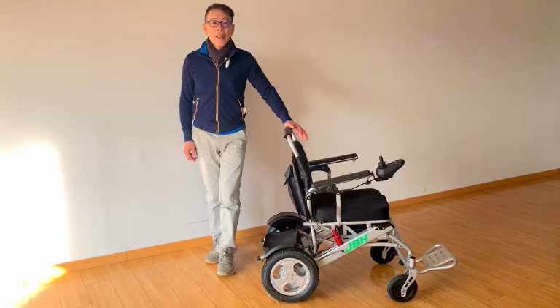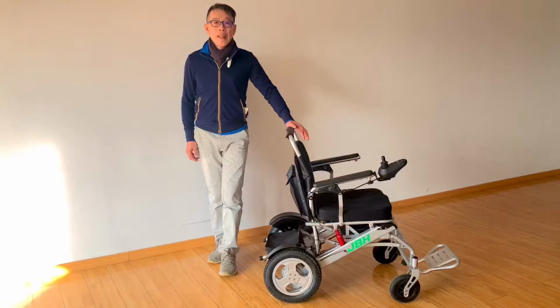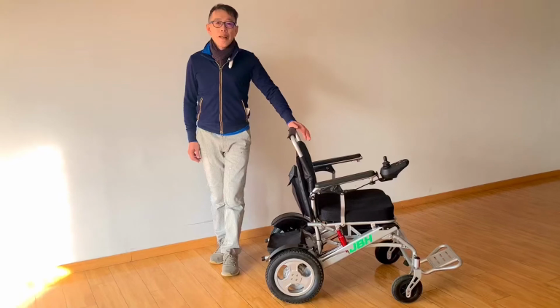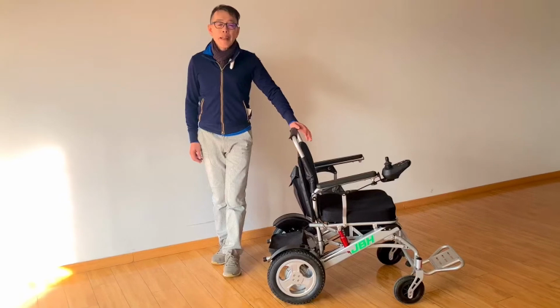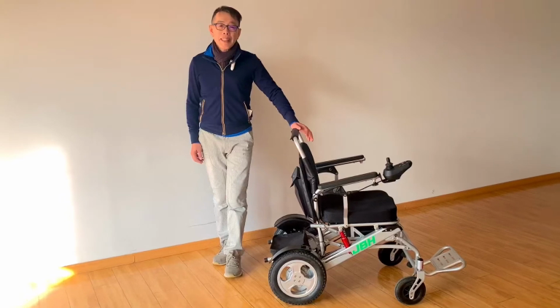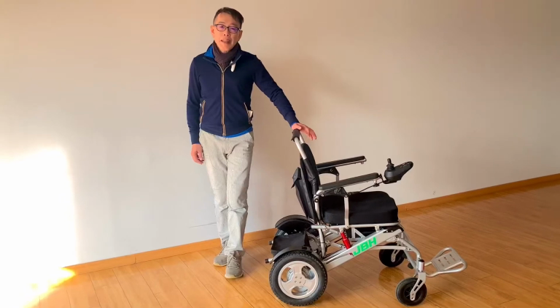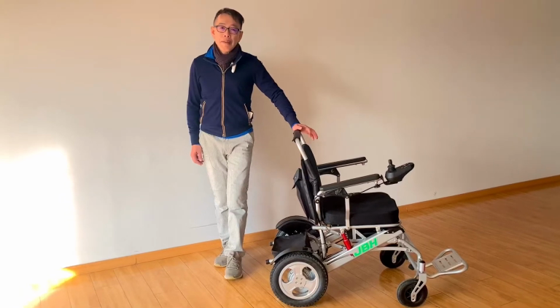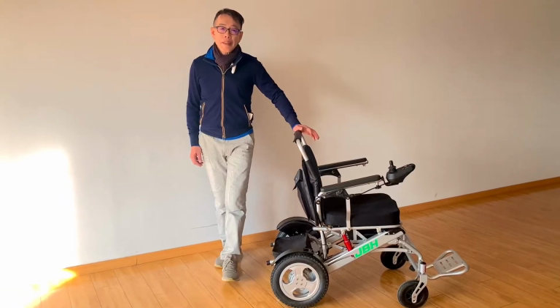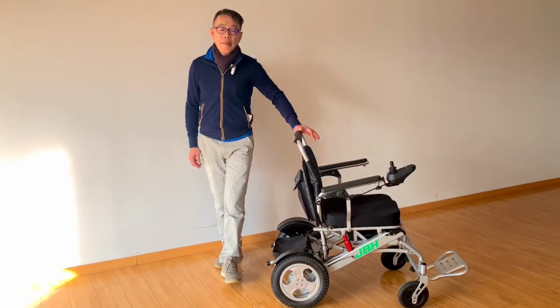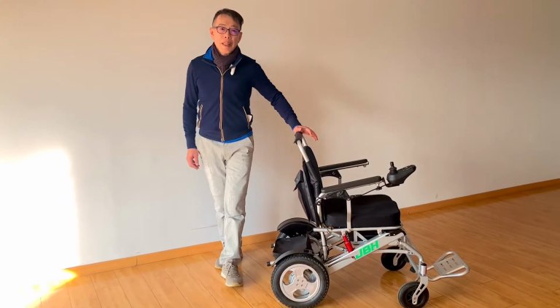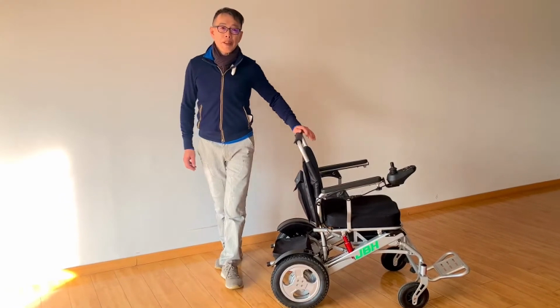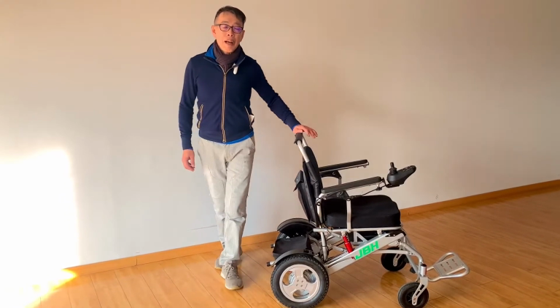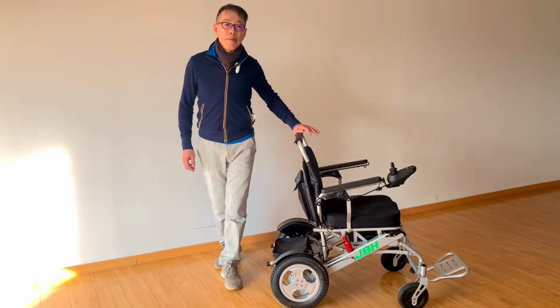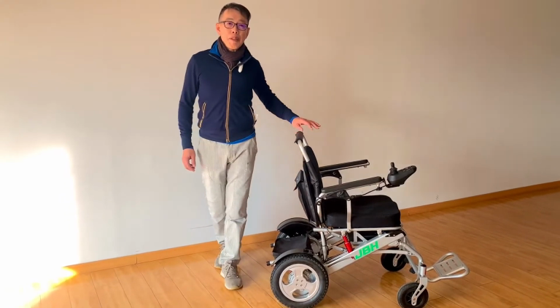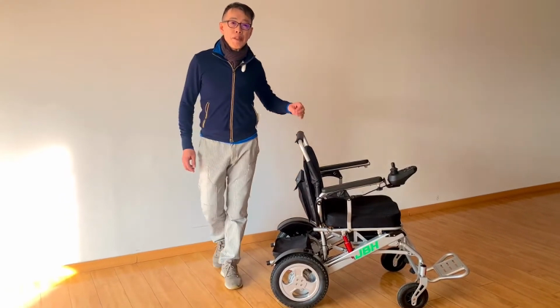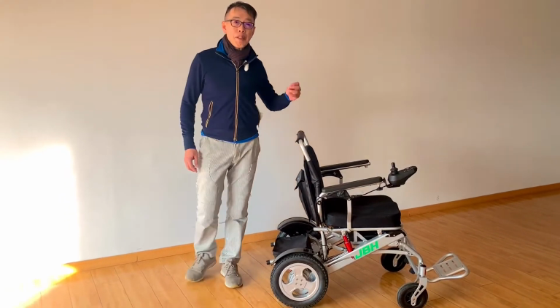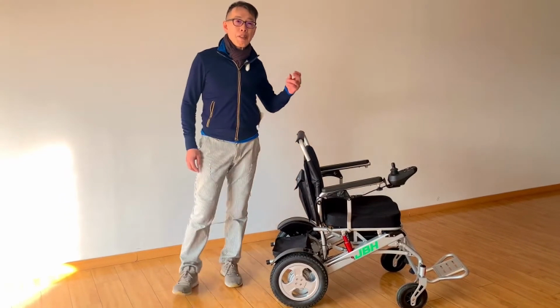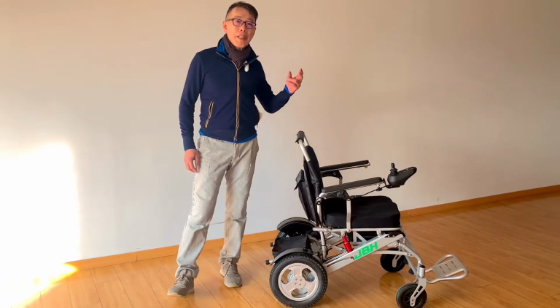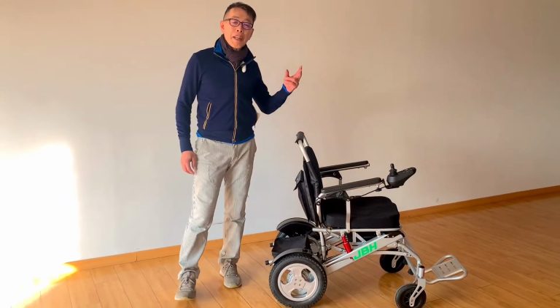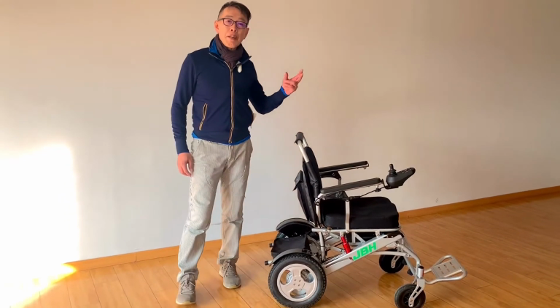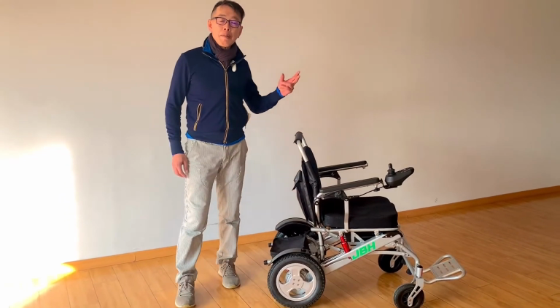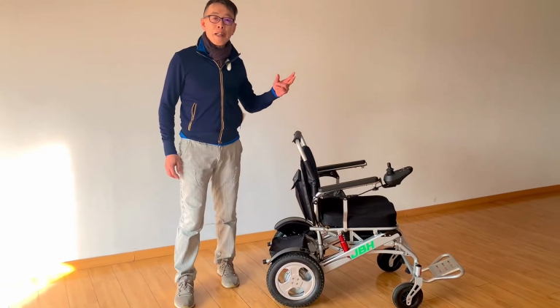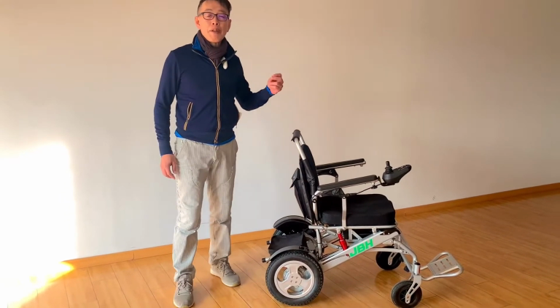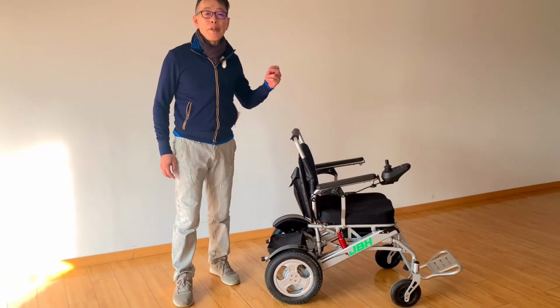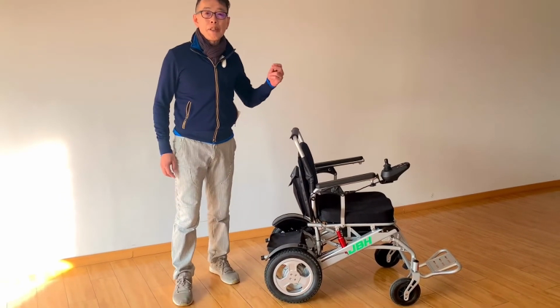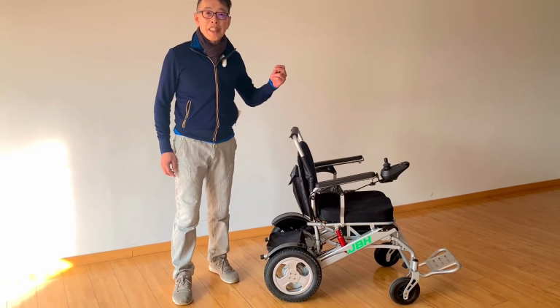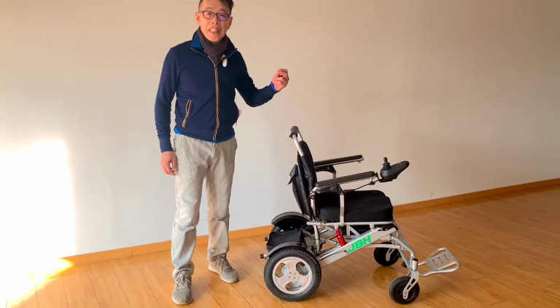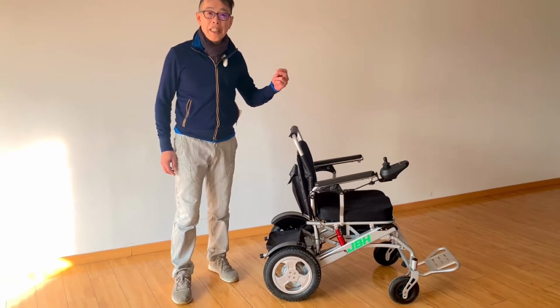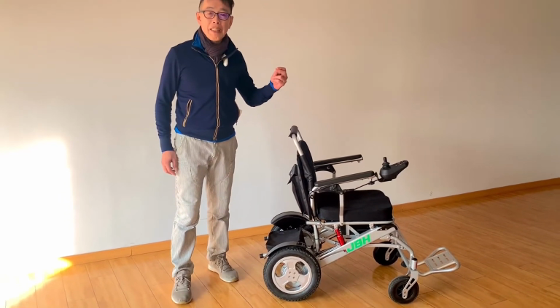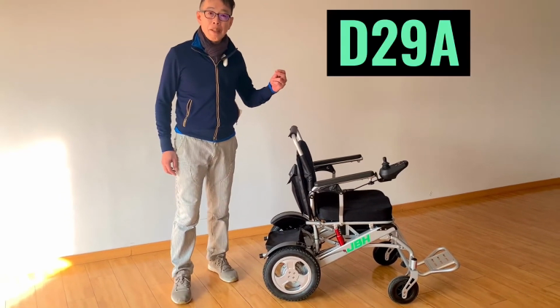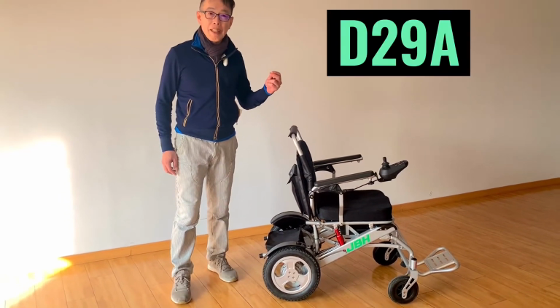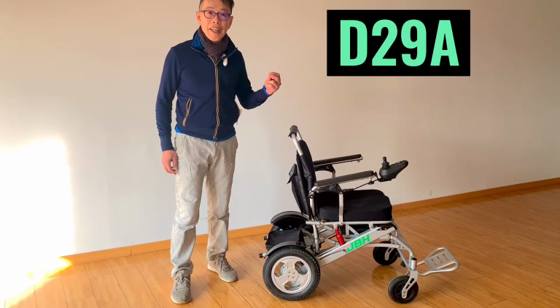Hello, my name is Kevin from JVH. I'm going to introduce another new model which is the D29.